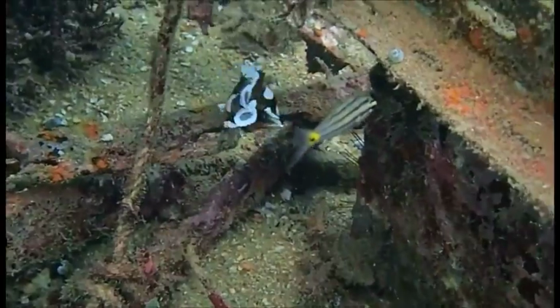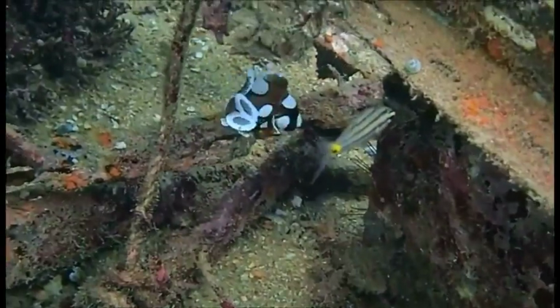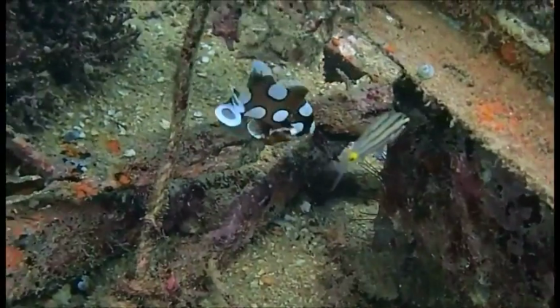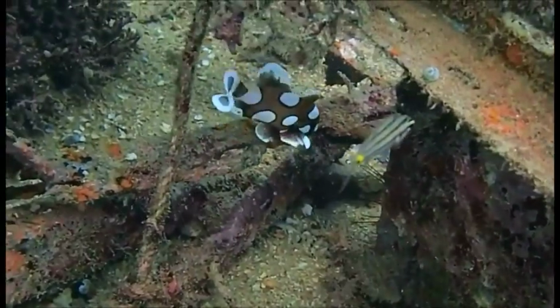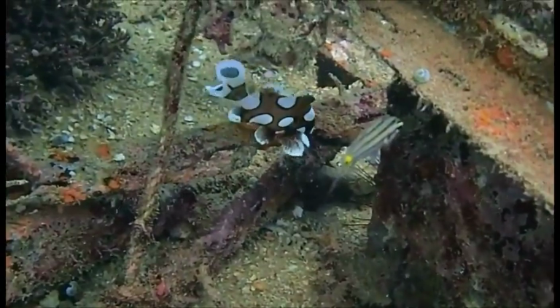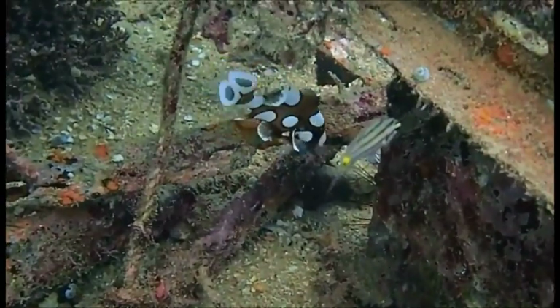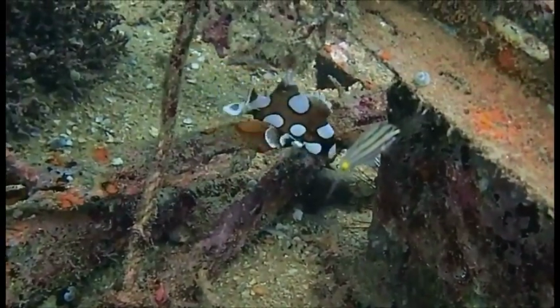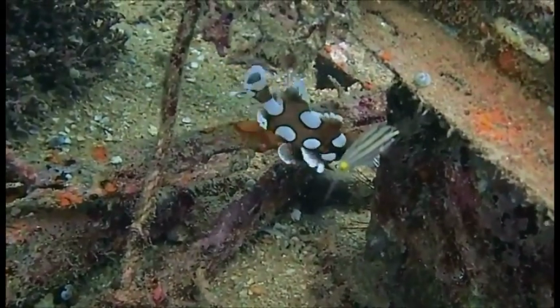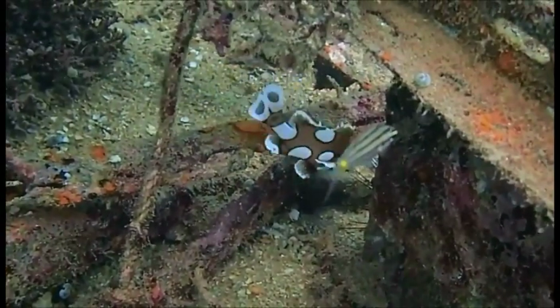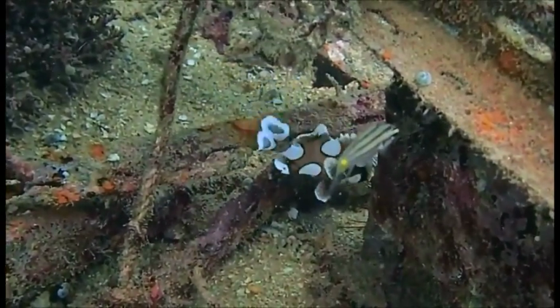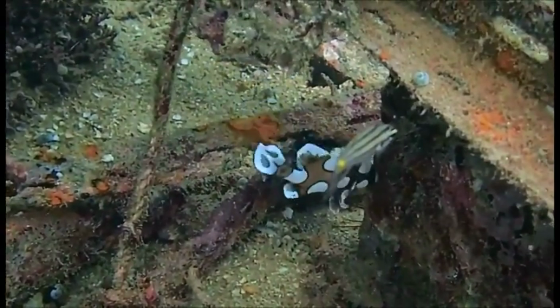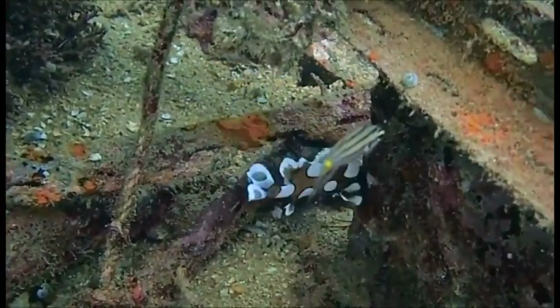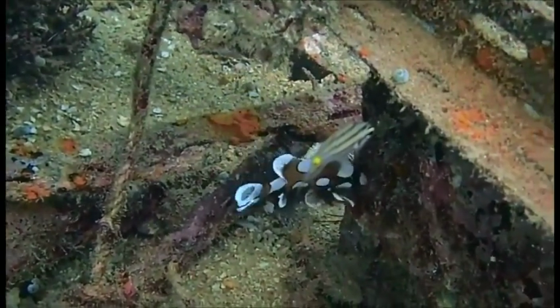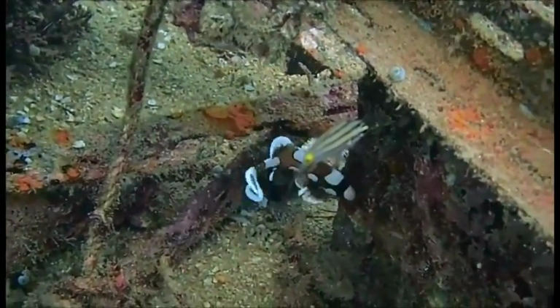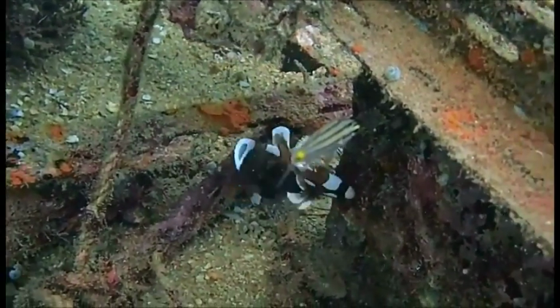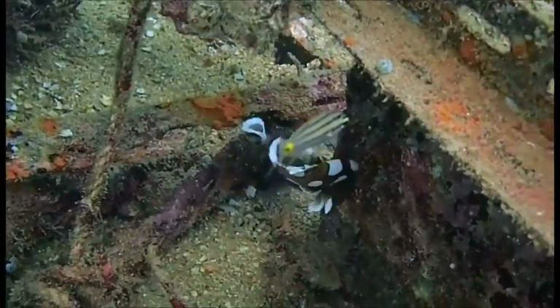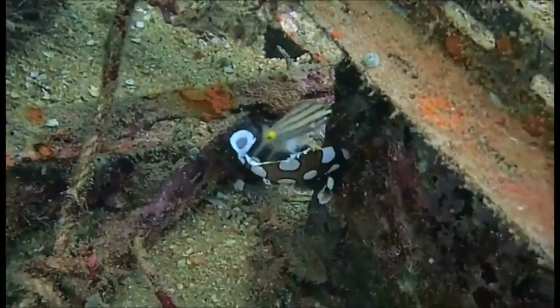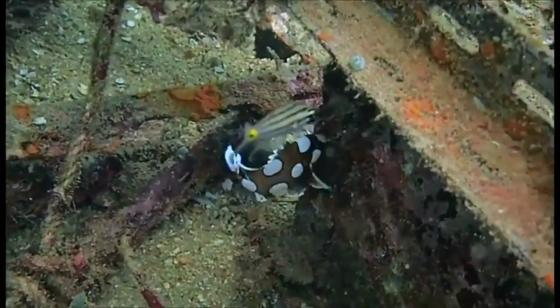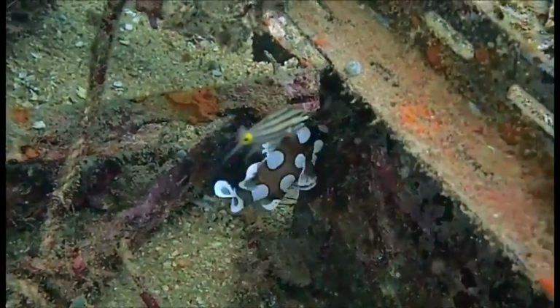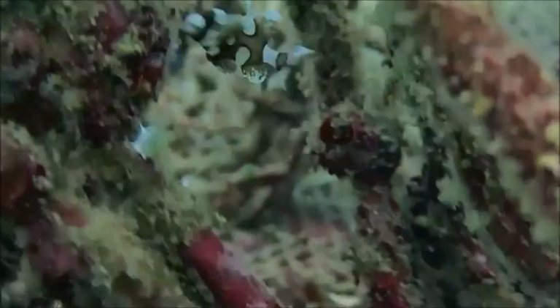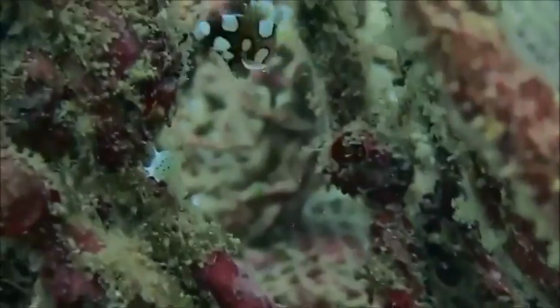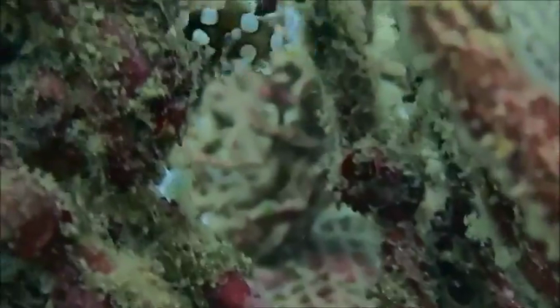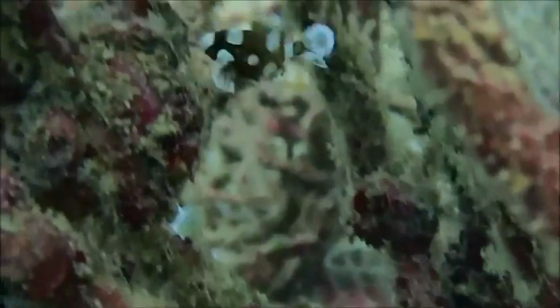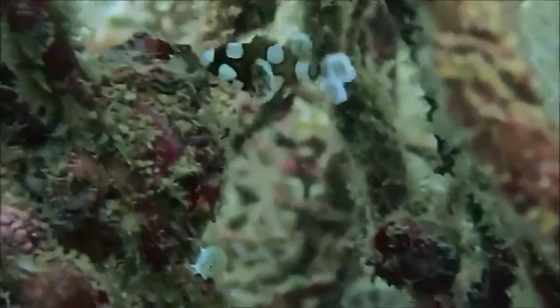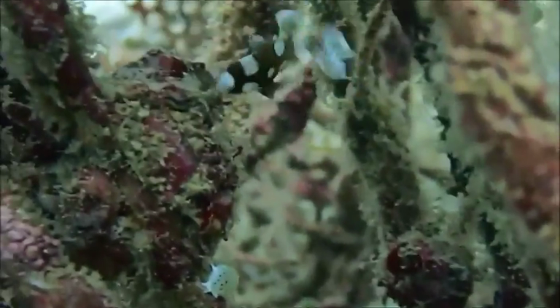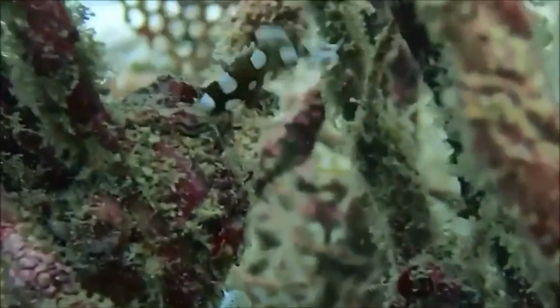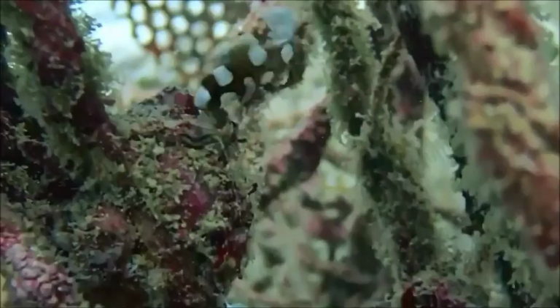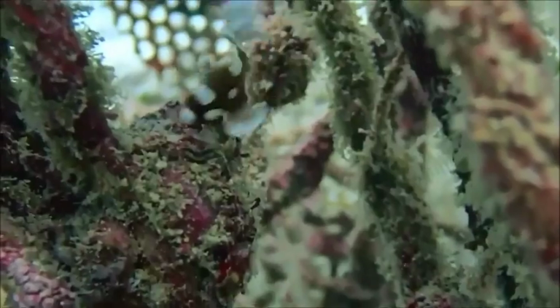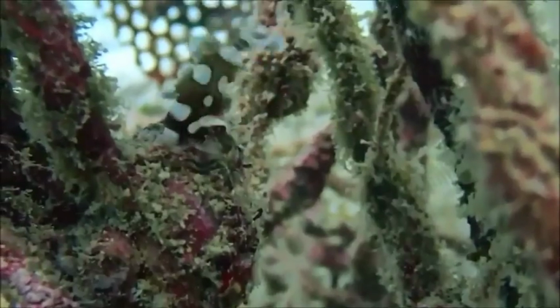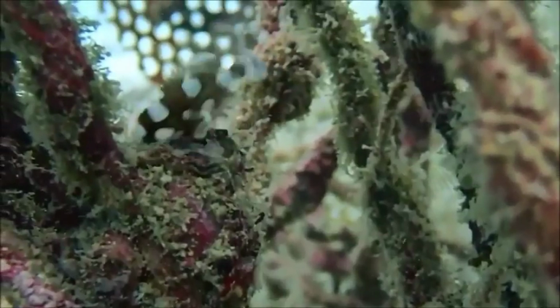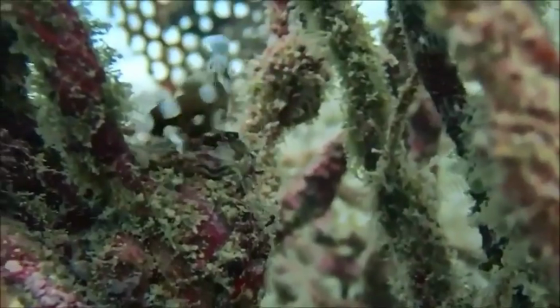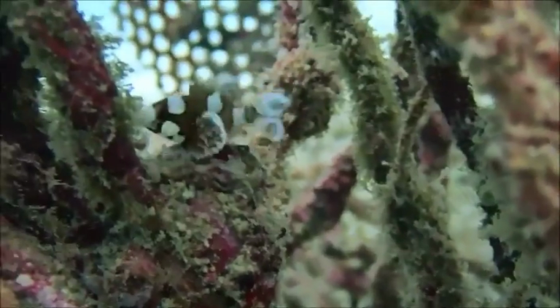They are oviparous, meaning that they release eggs that hatch outside of their body into the water.